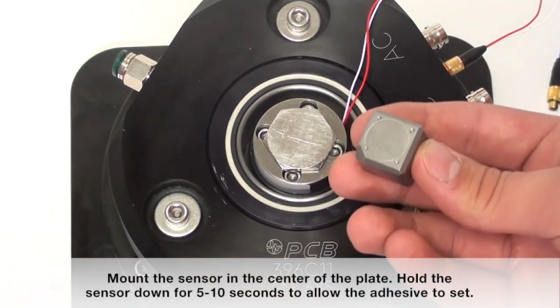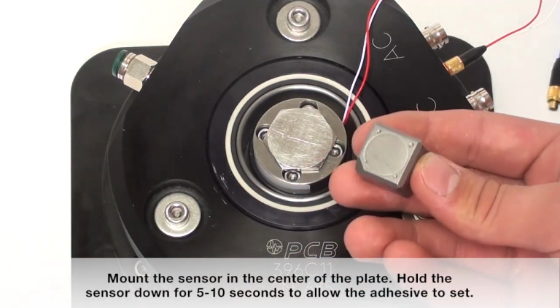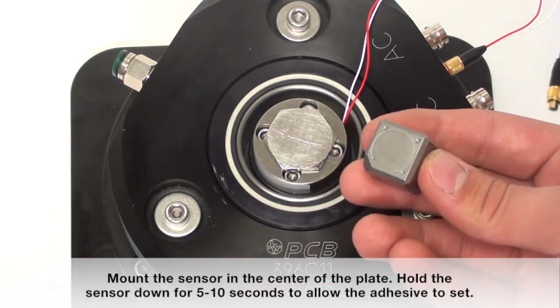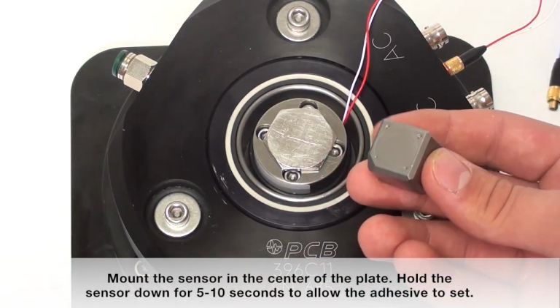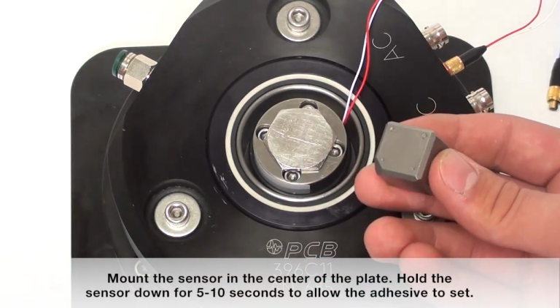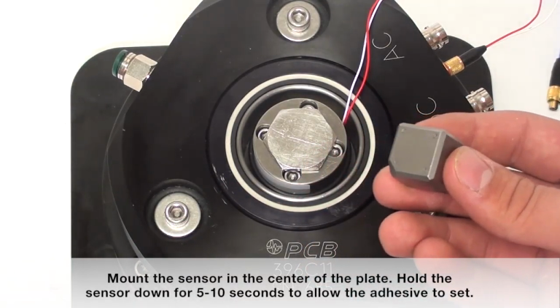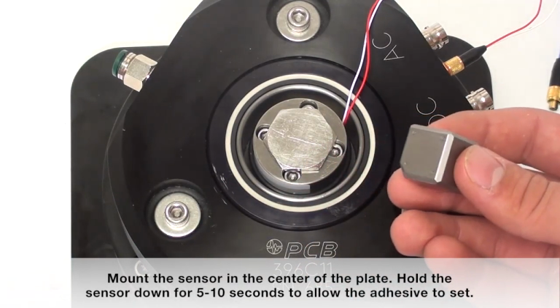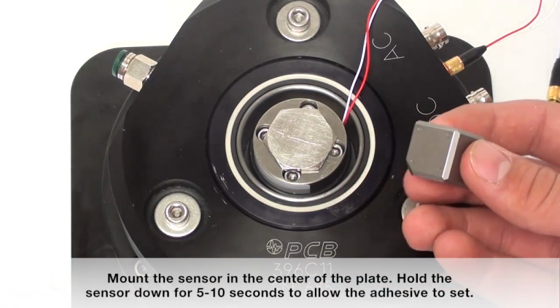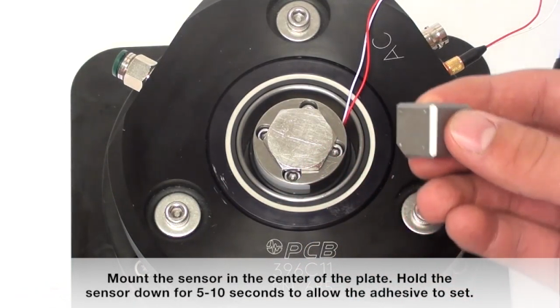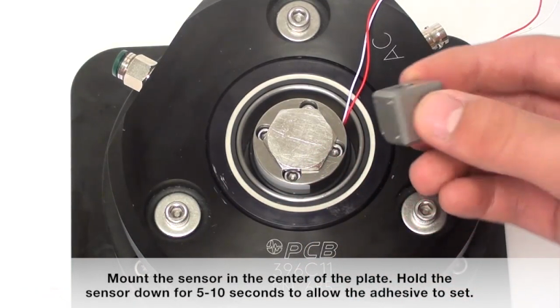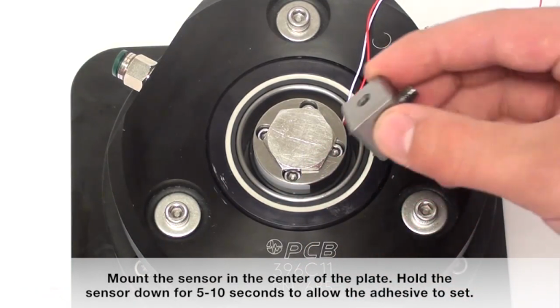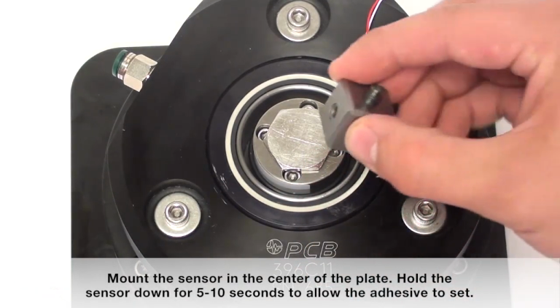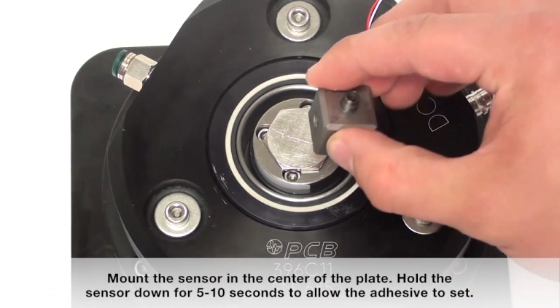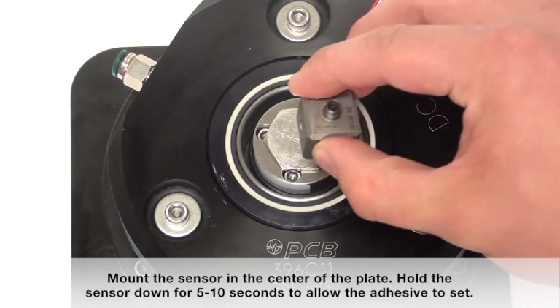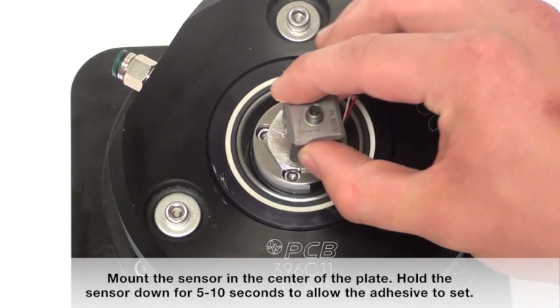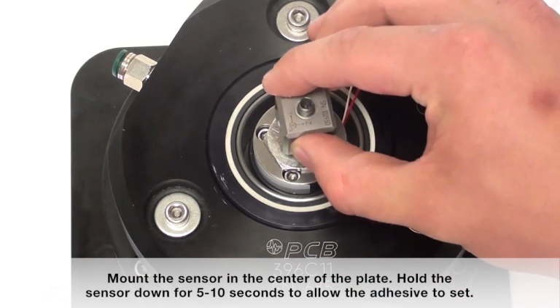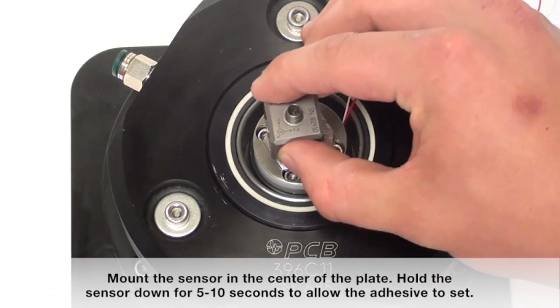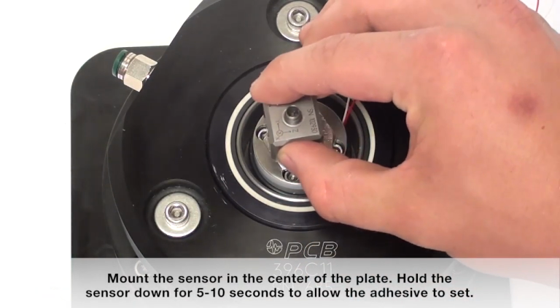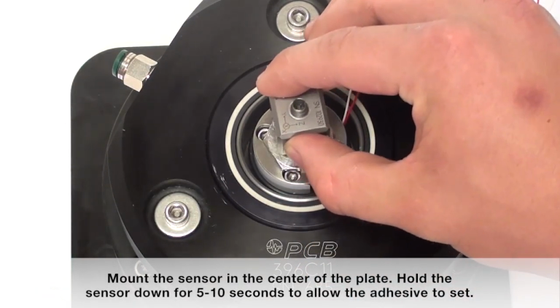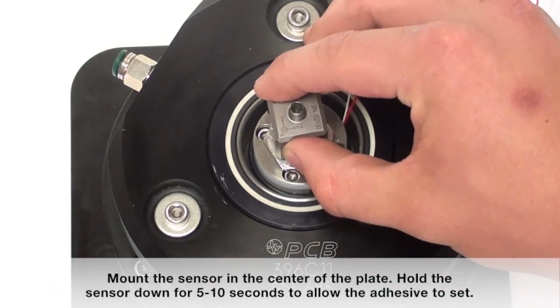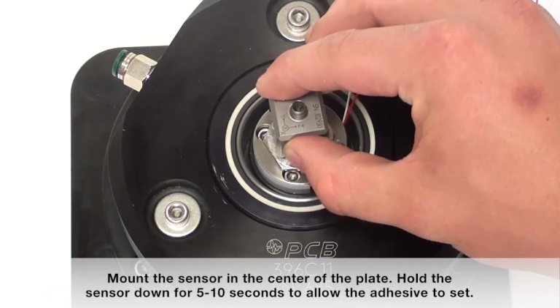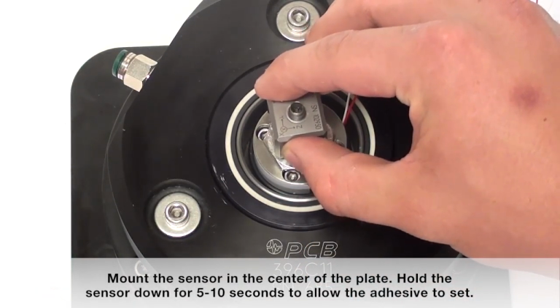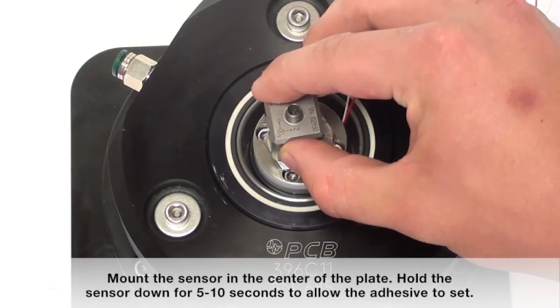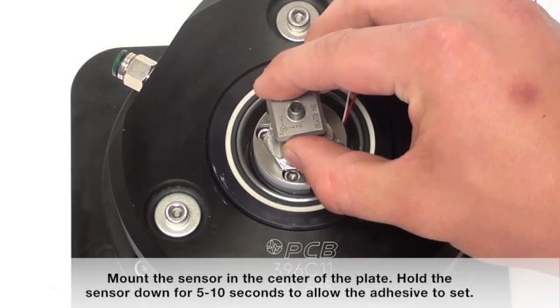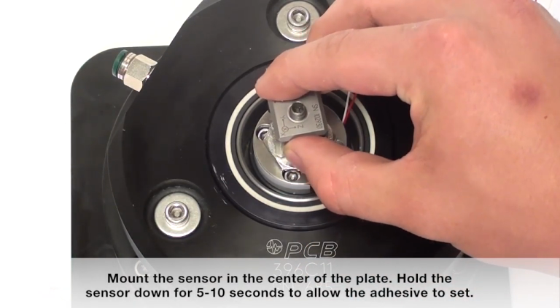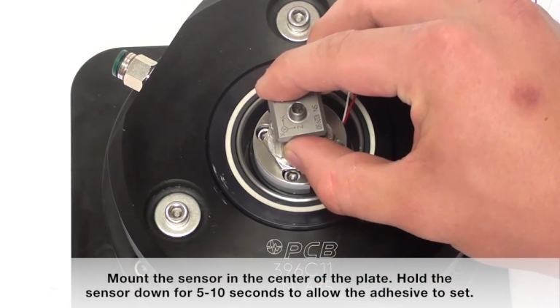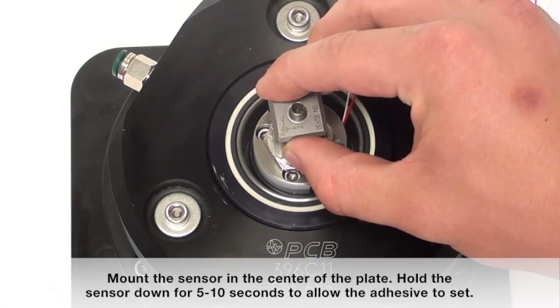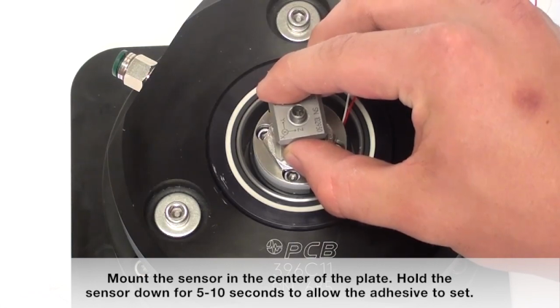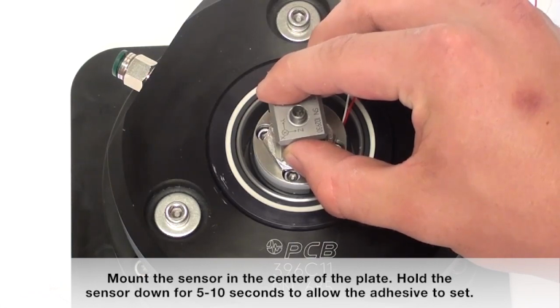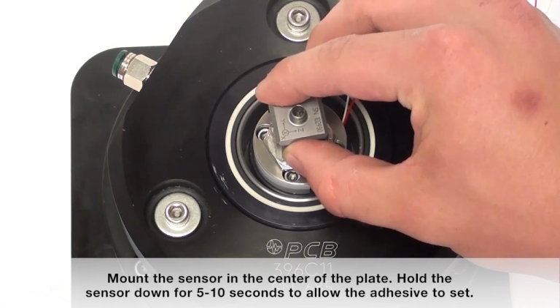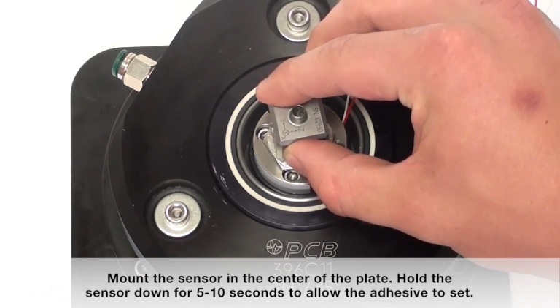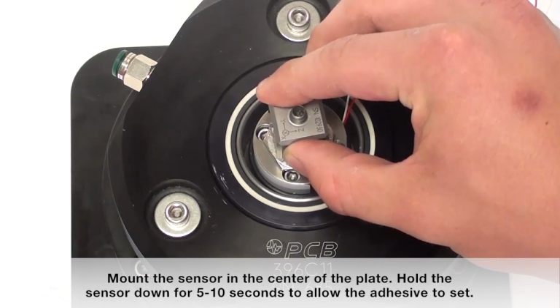Mount the sensor in the center of the plate. Hold the sensor down for 5 to 10 seconds to allow the adhesive to set.